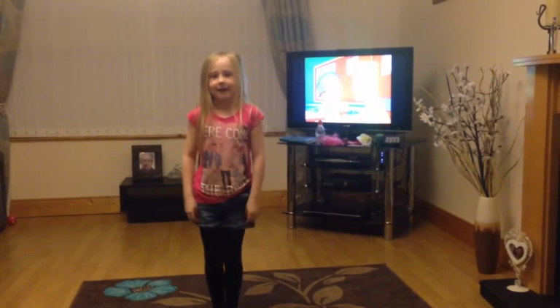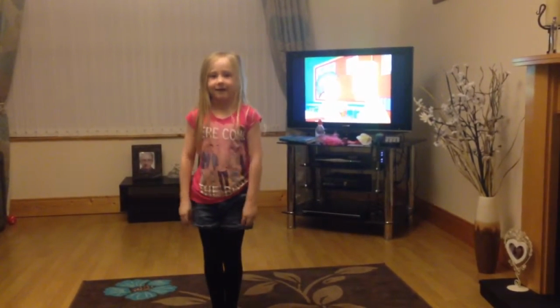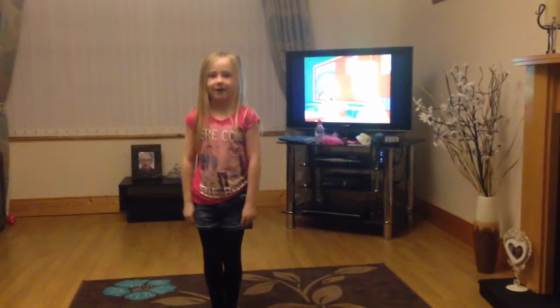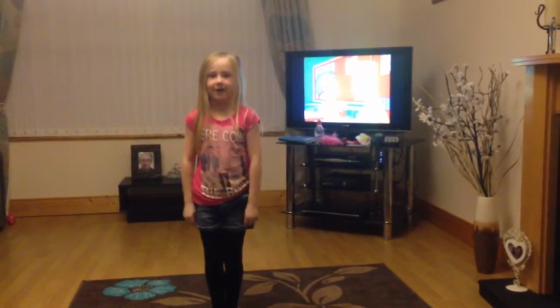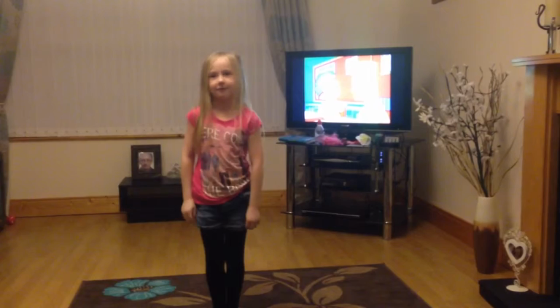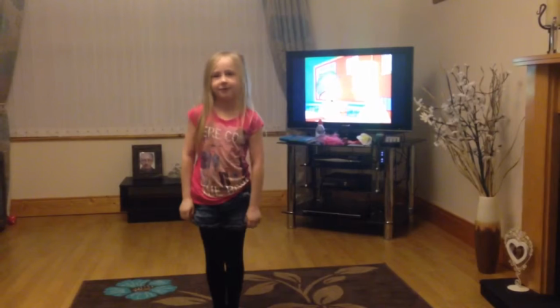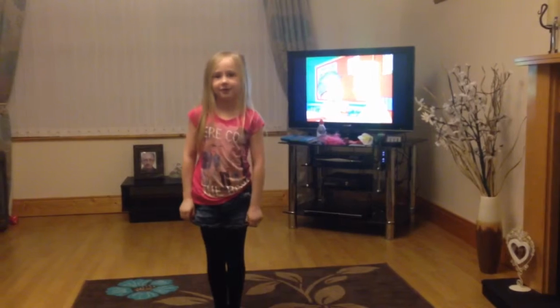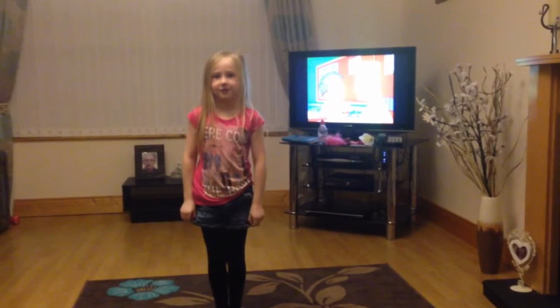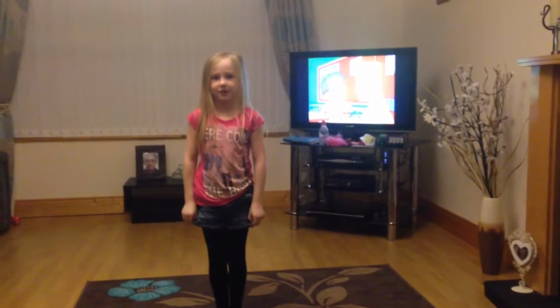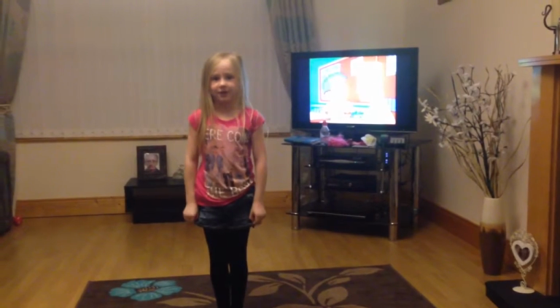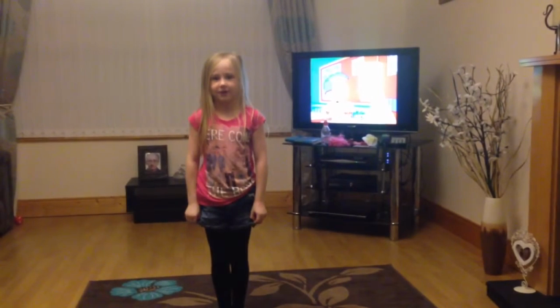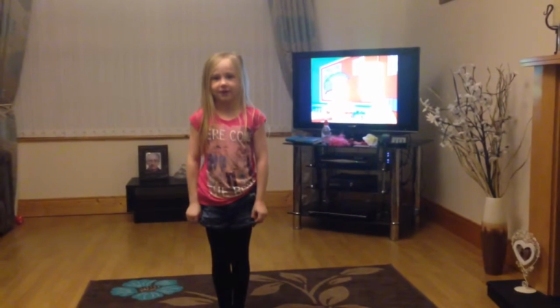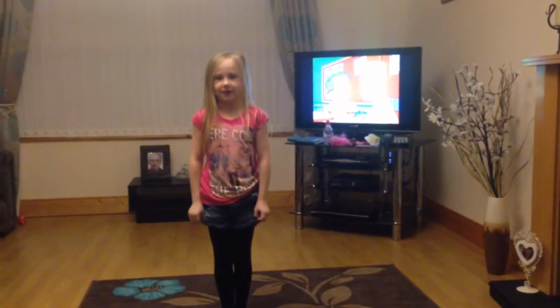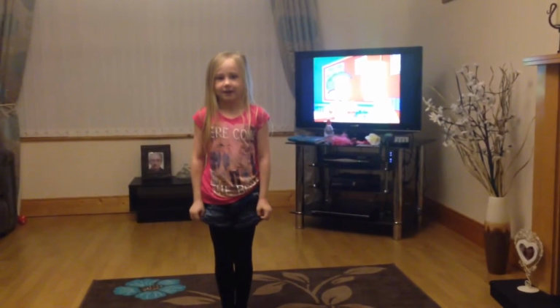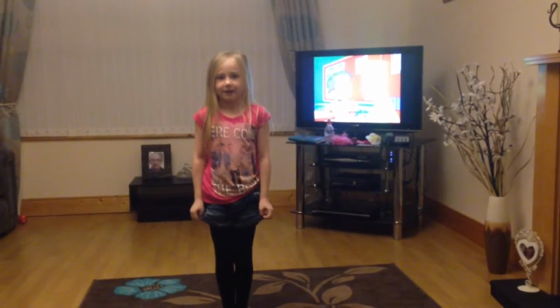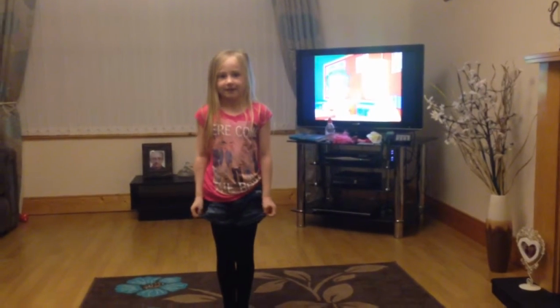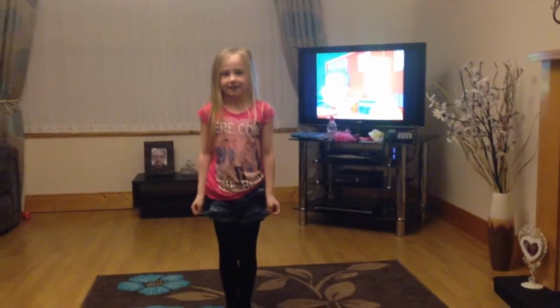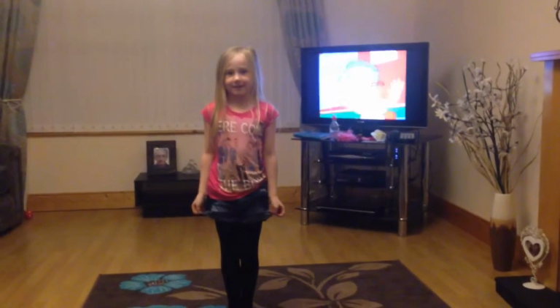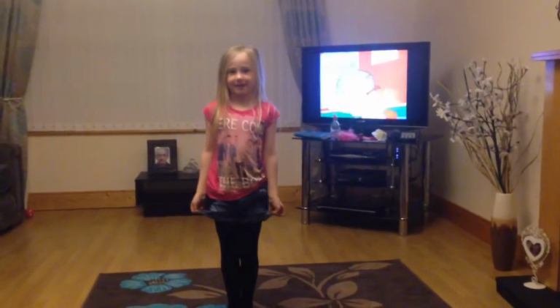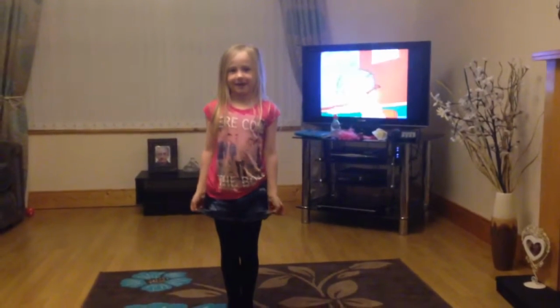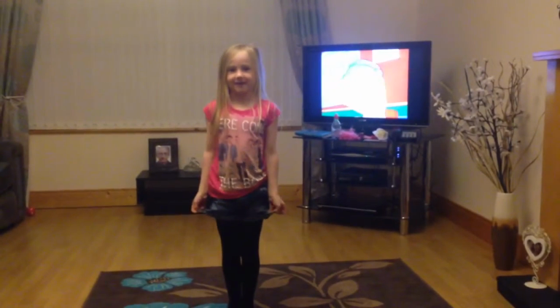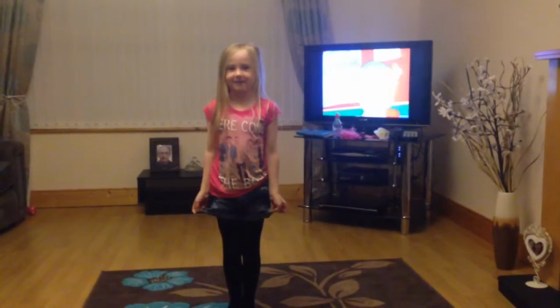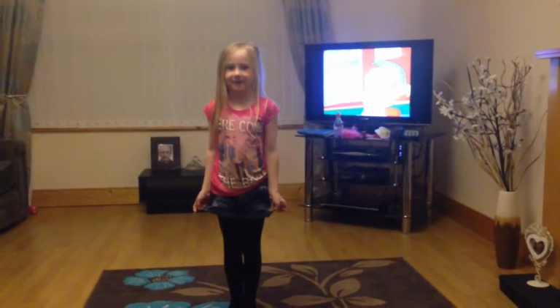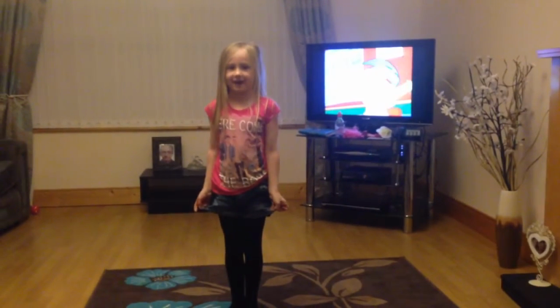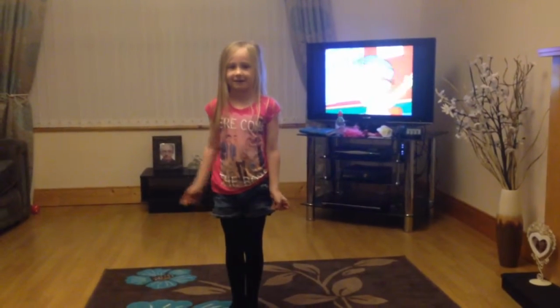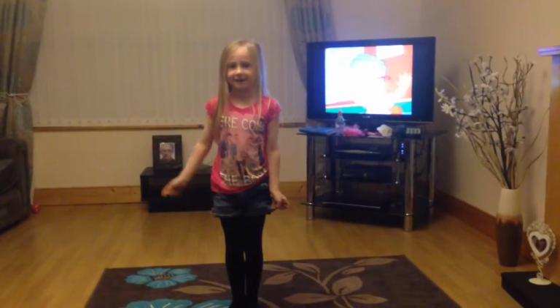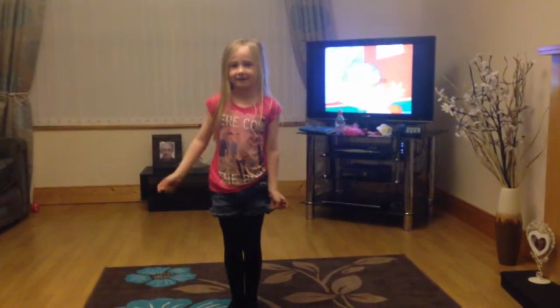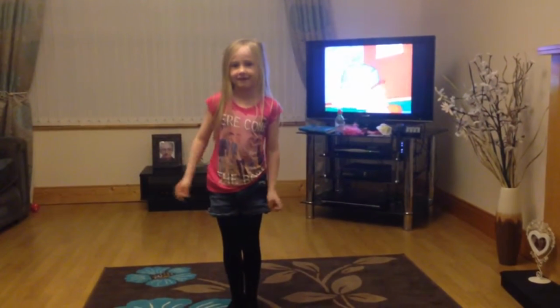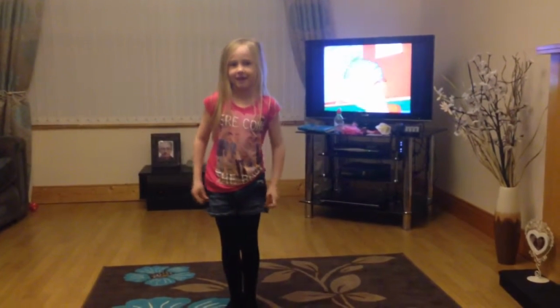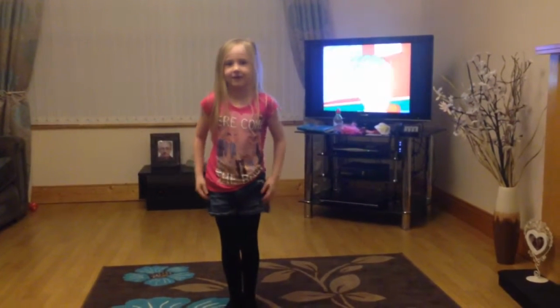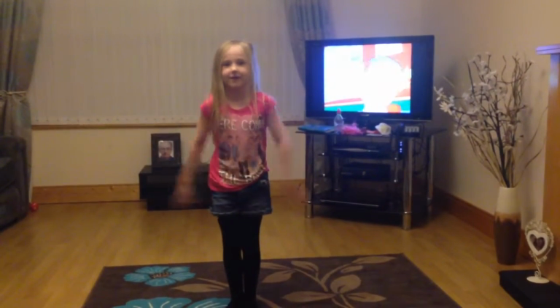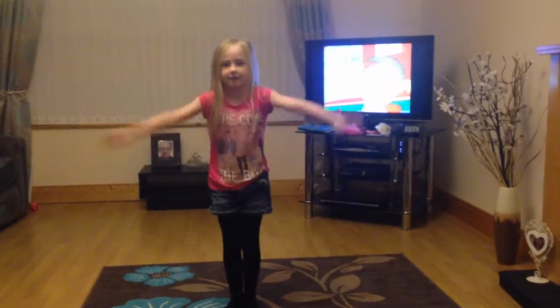Now I'm going to do direction. Five, six, seven, eight.